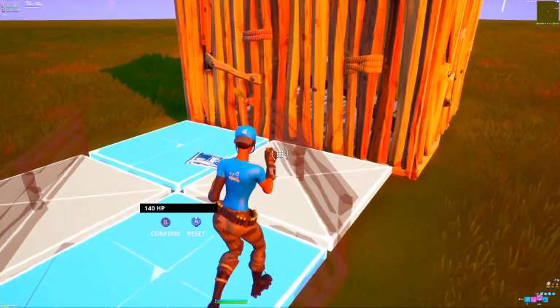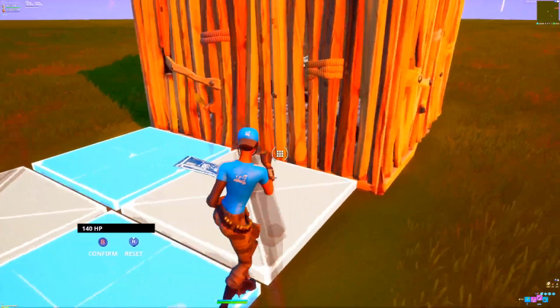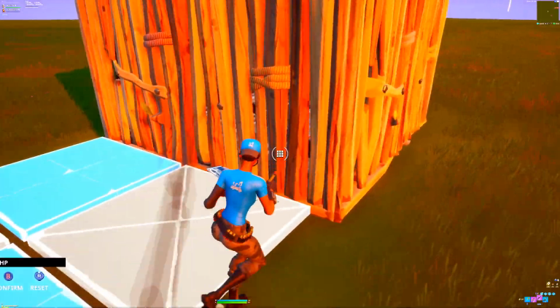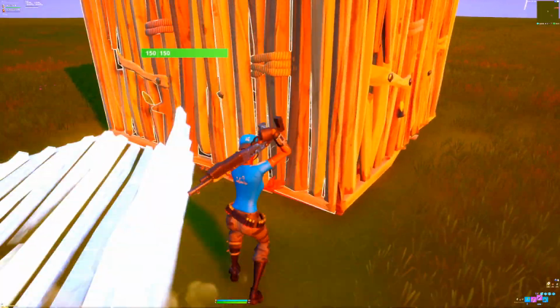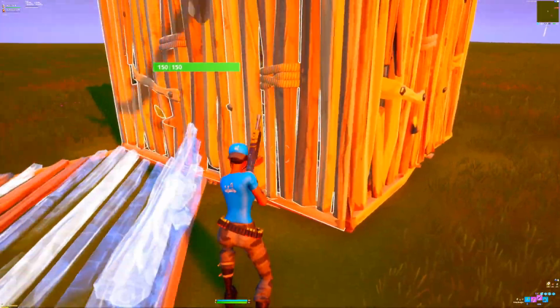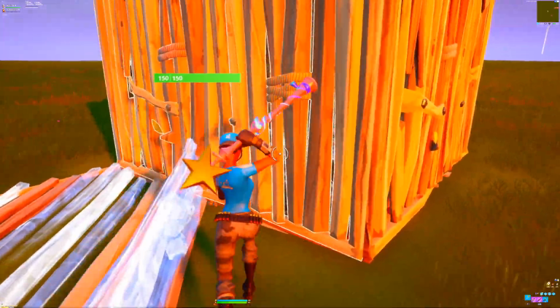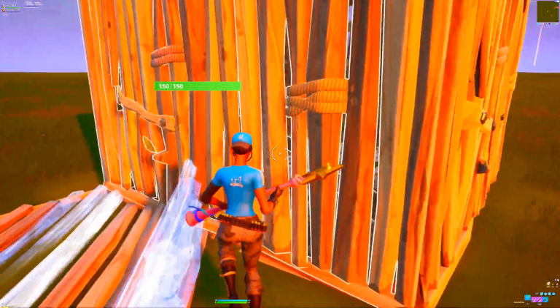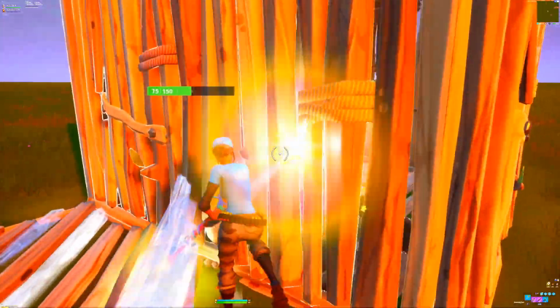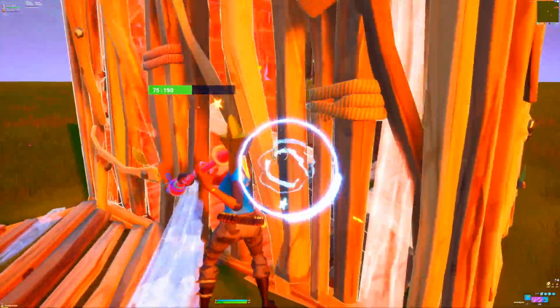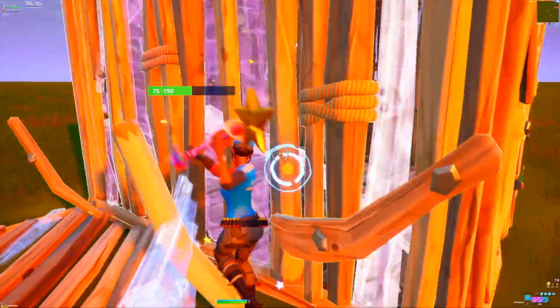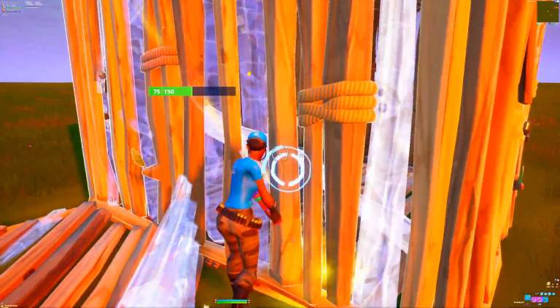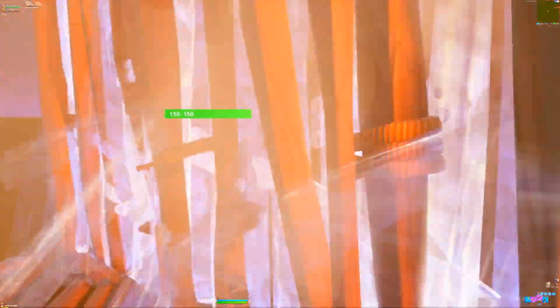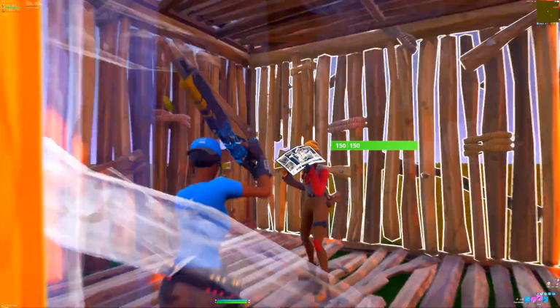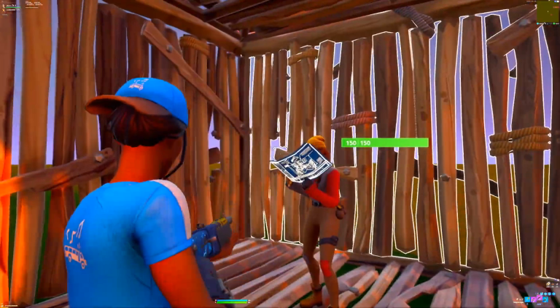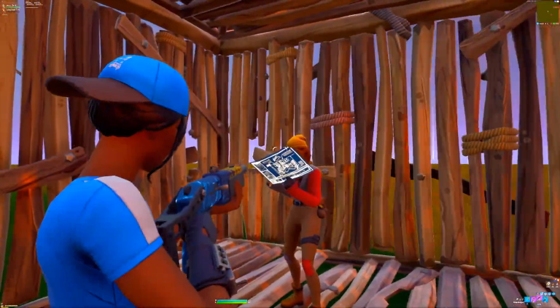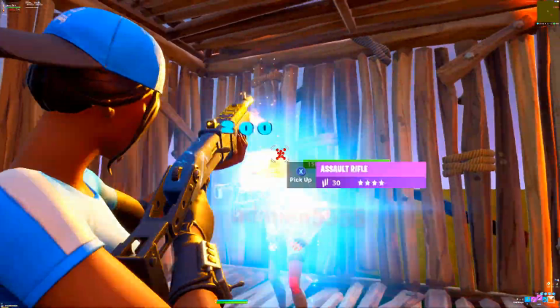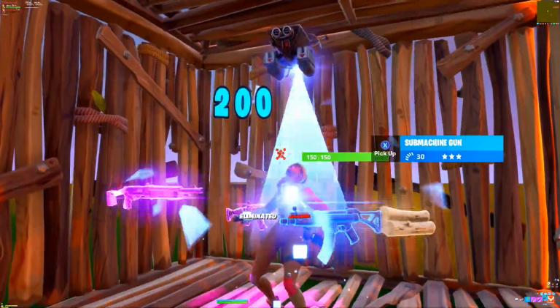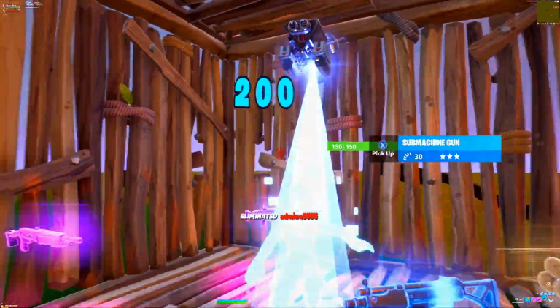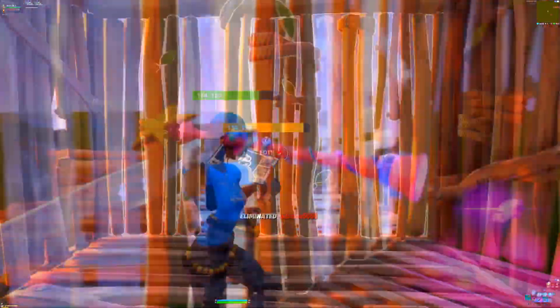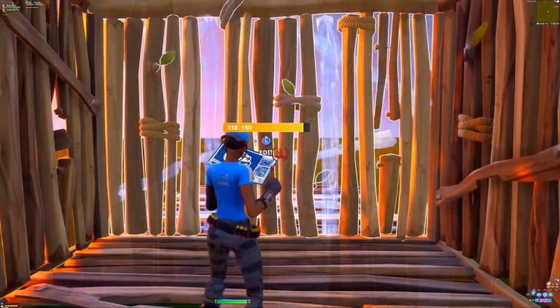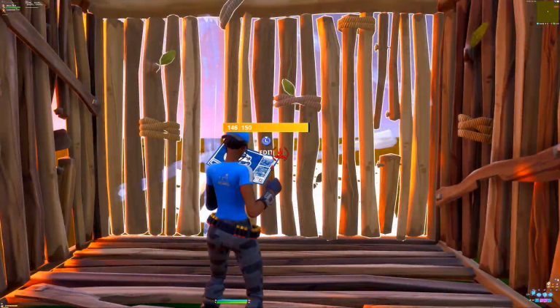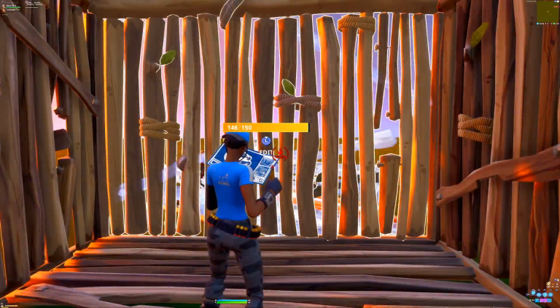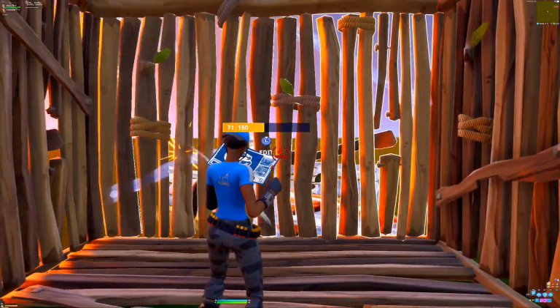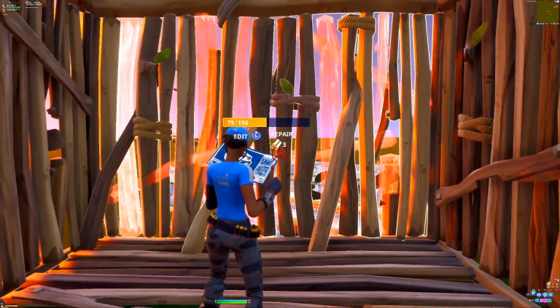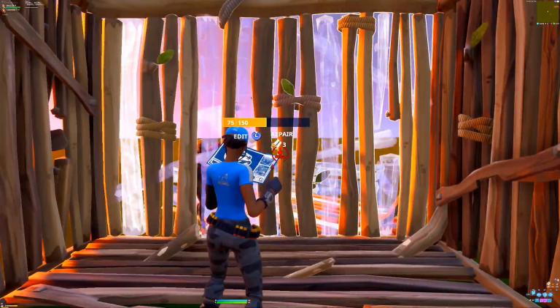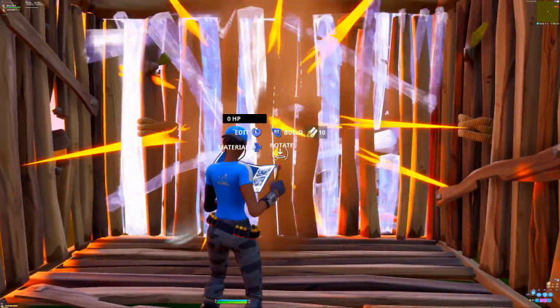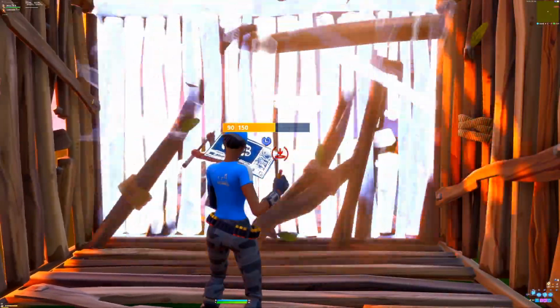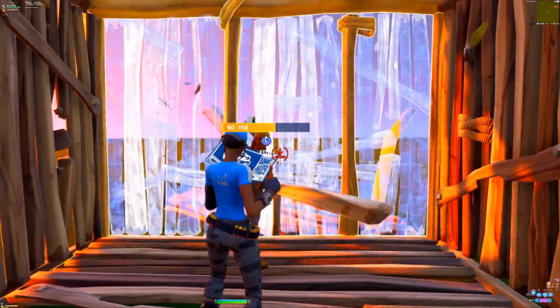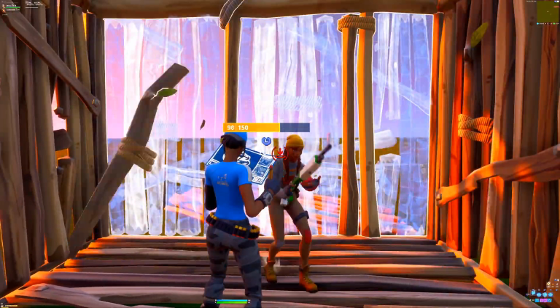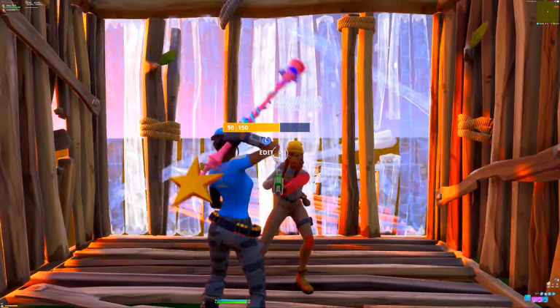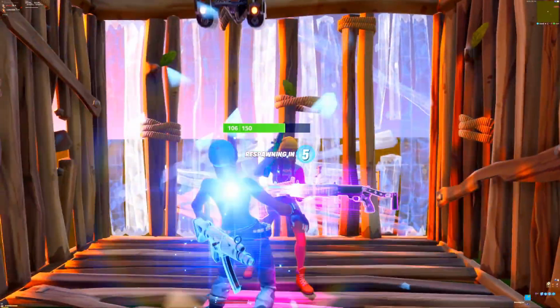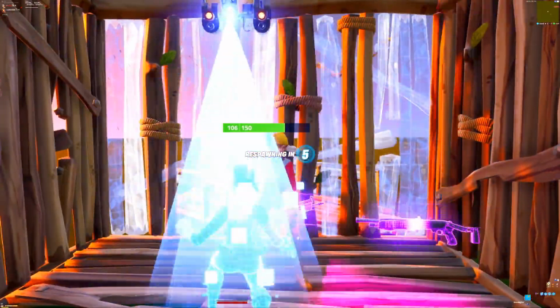This one here — you want to go ahead and edit your floor on either side, just like in the video, and then you should be able to walk straight through the wall as you mine it.